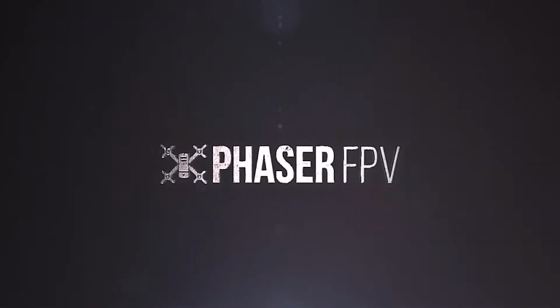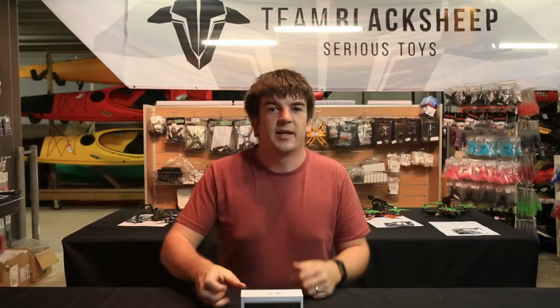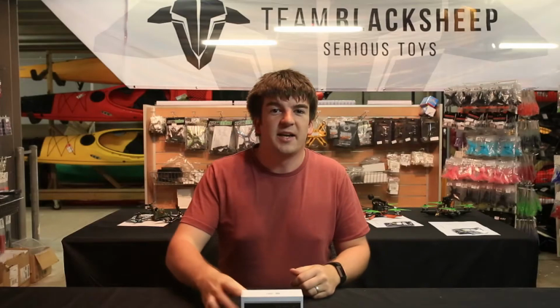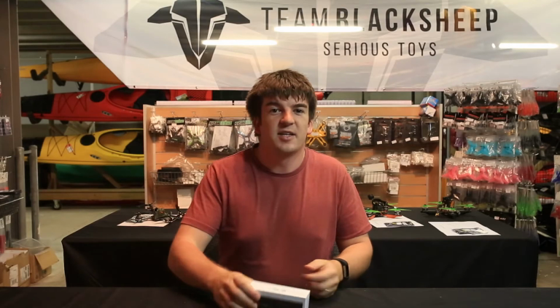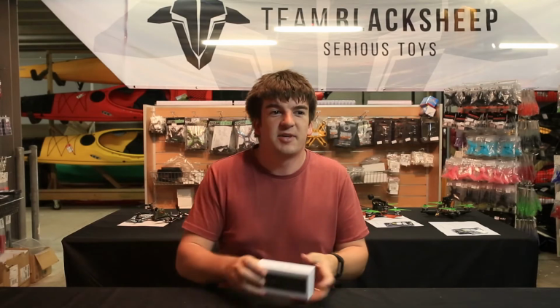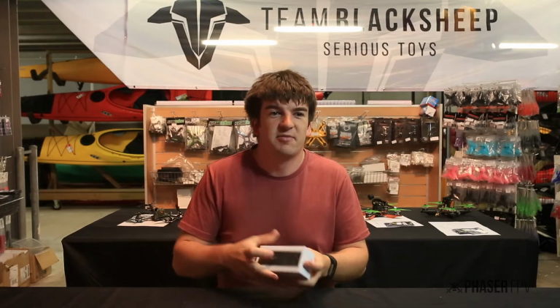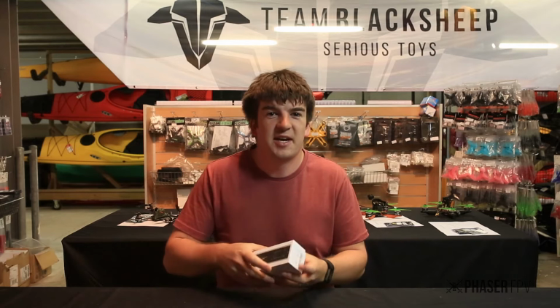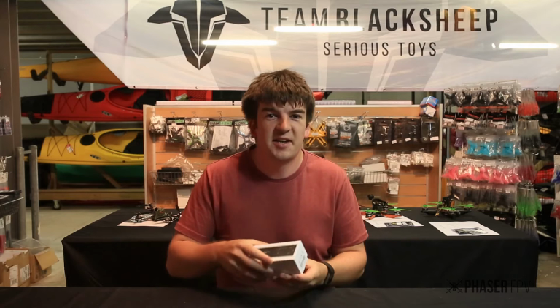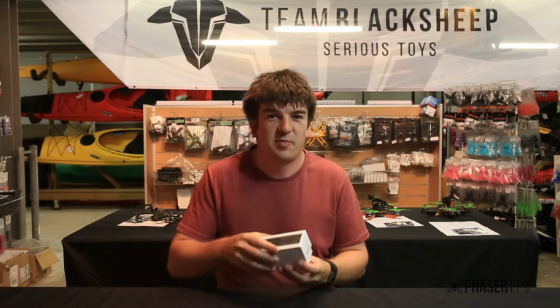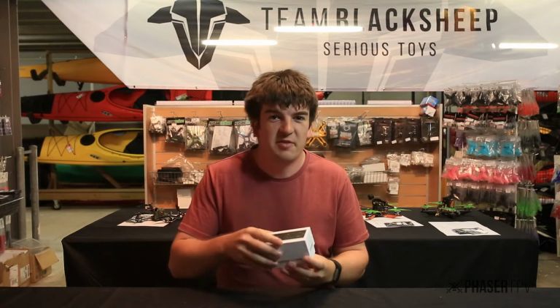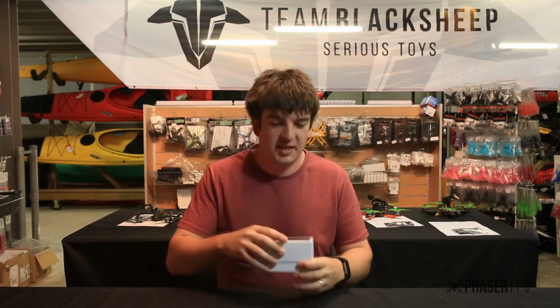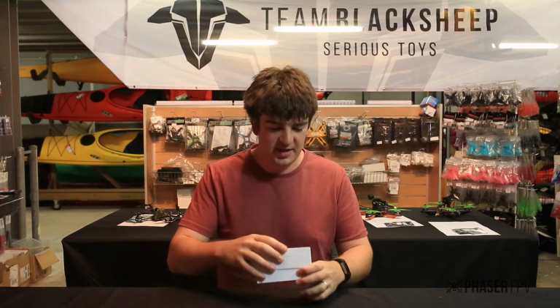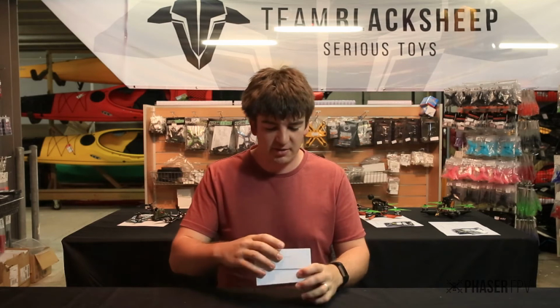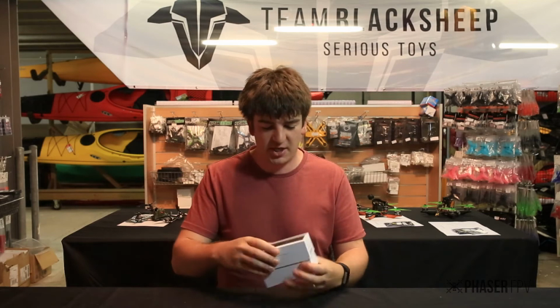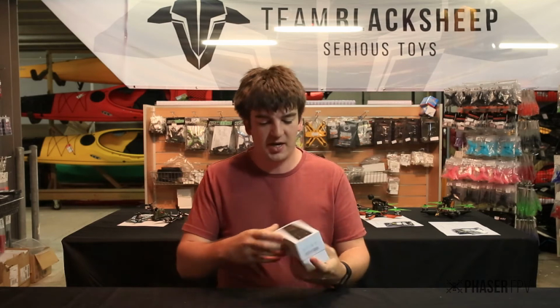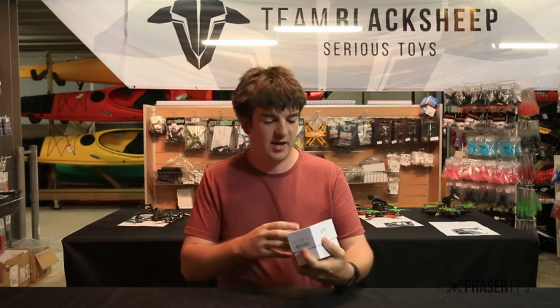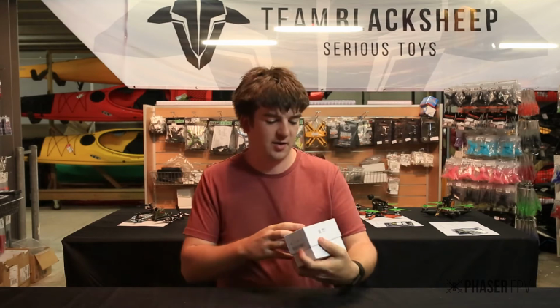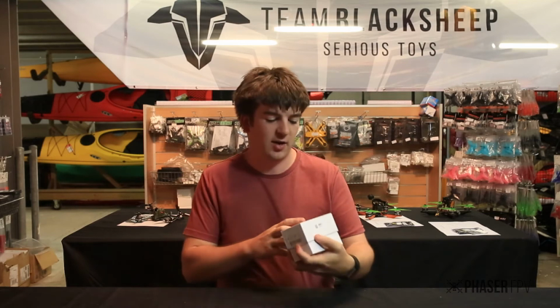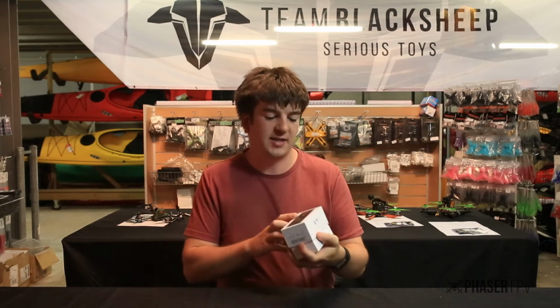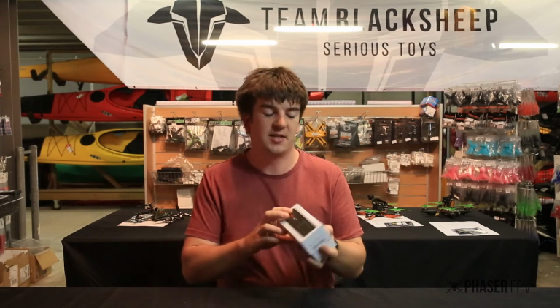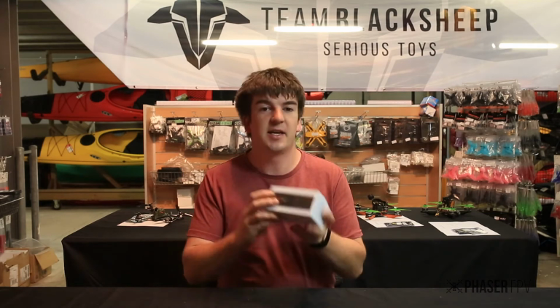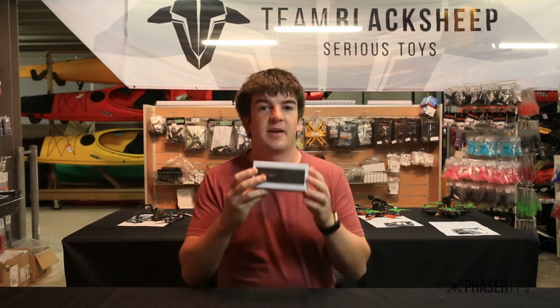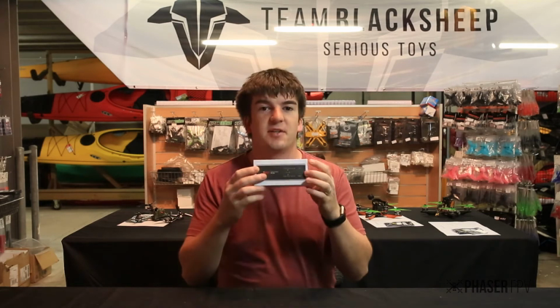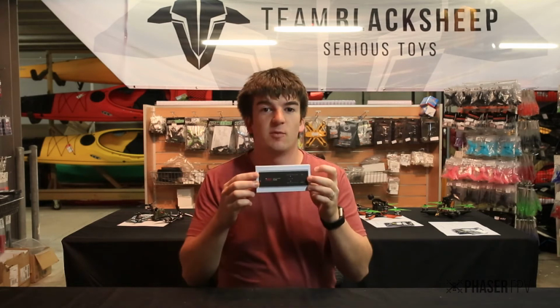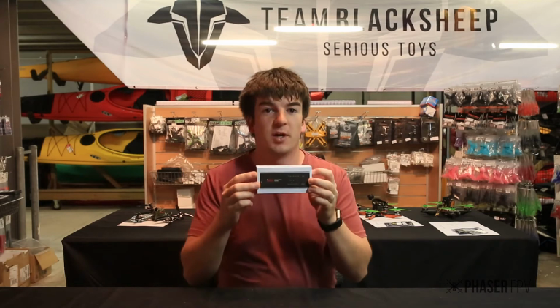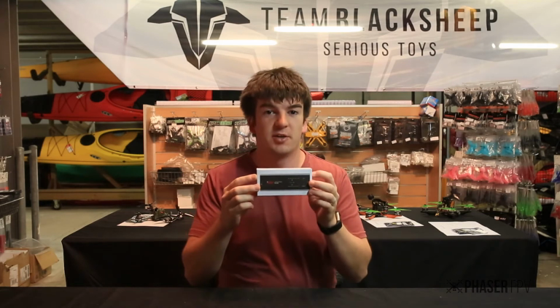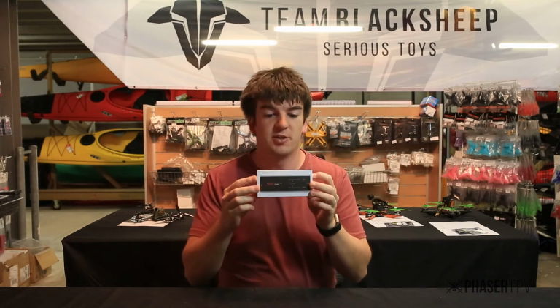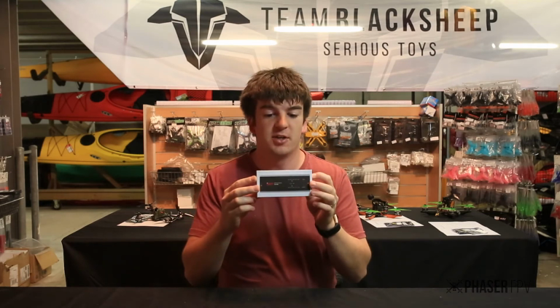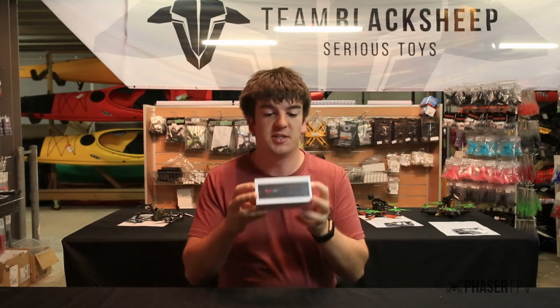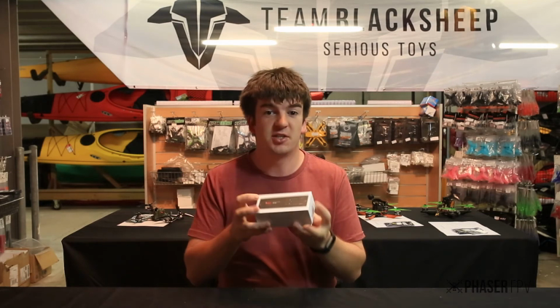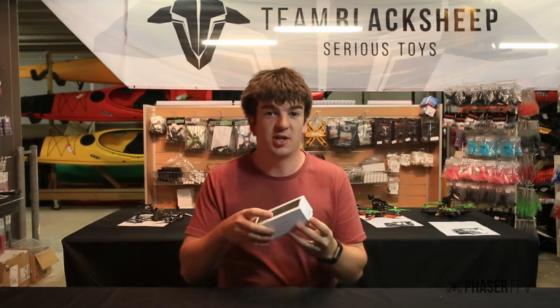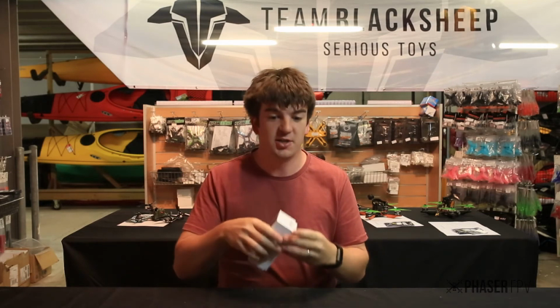G'day guys, Reece from Phaser FPV. Today we're checking out the ISD-FD100 Discharger.